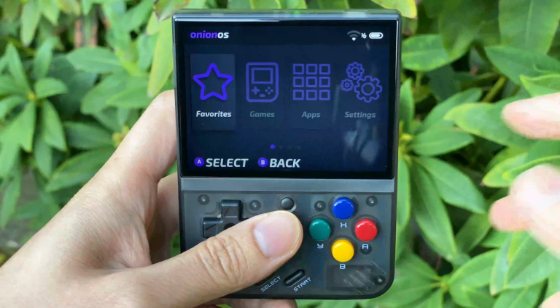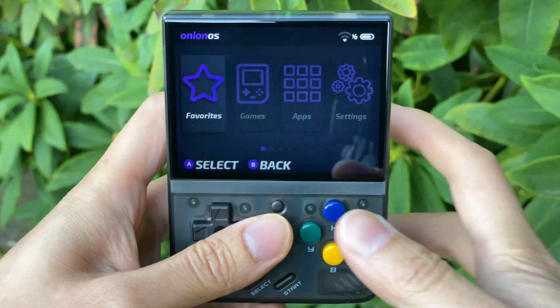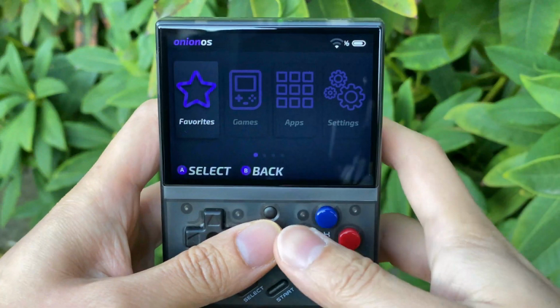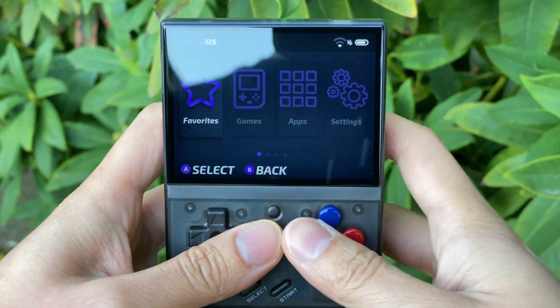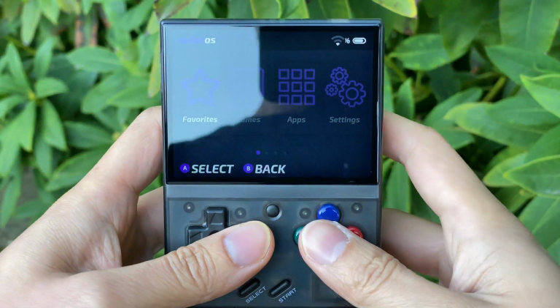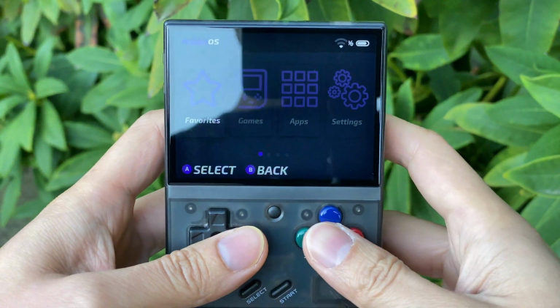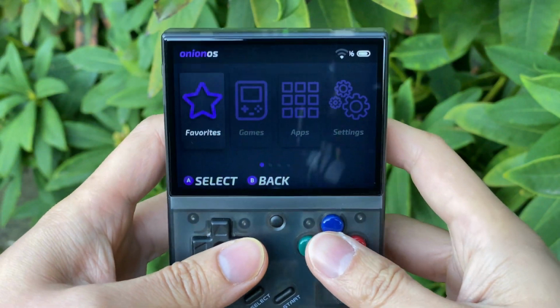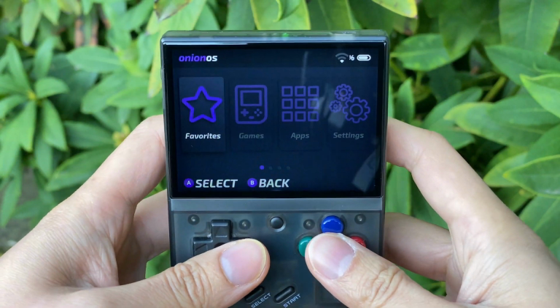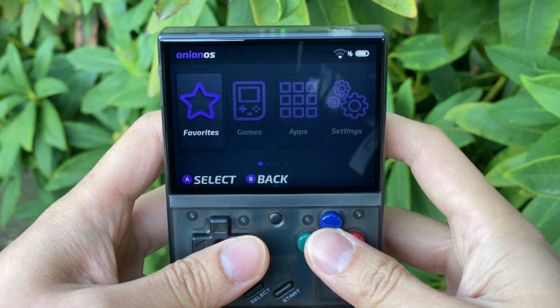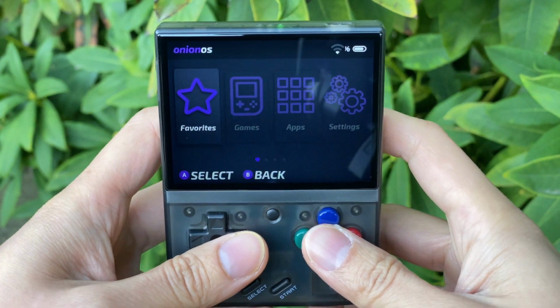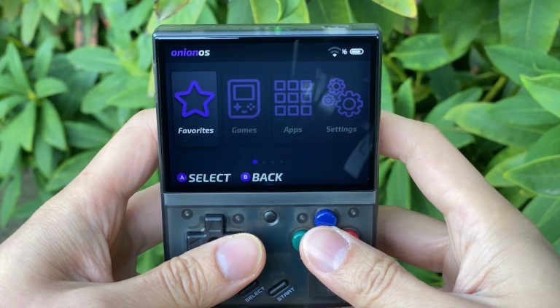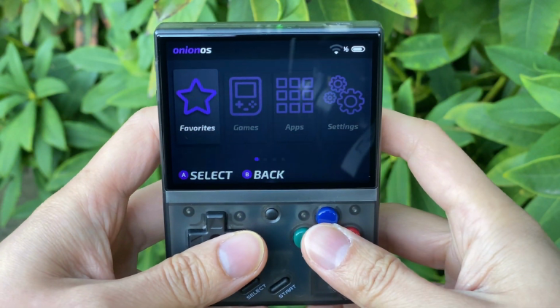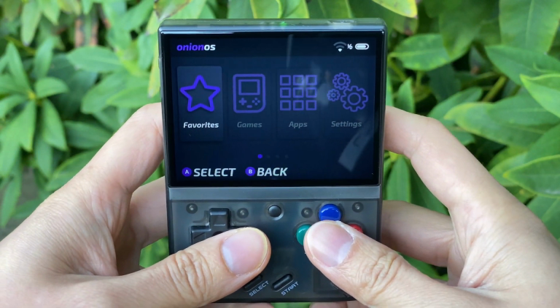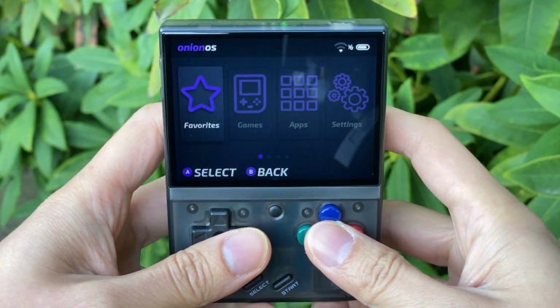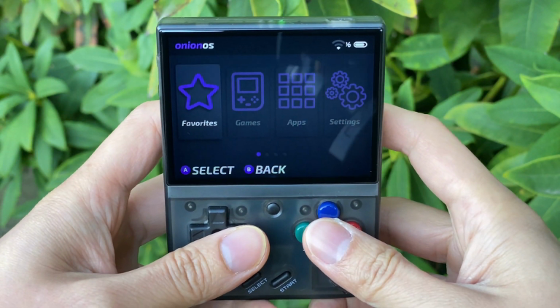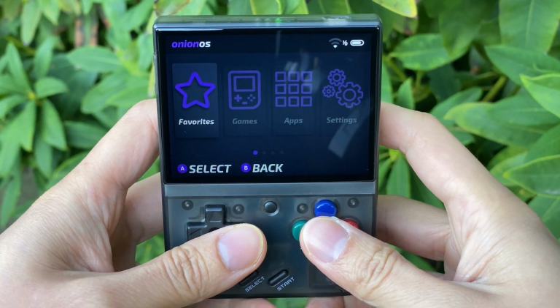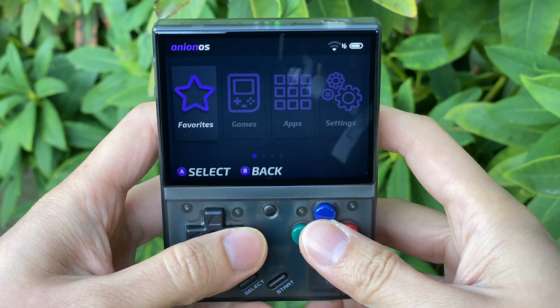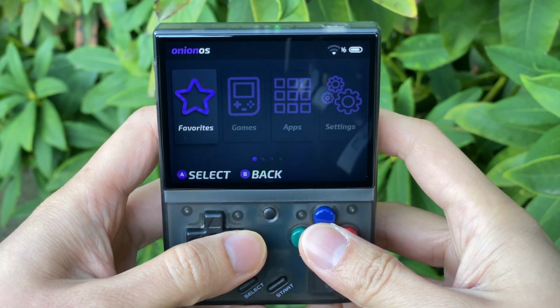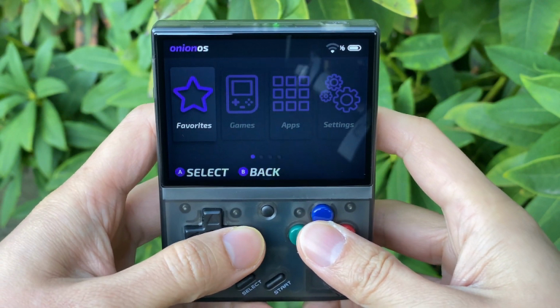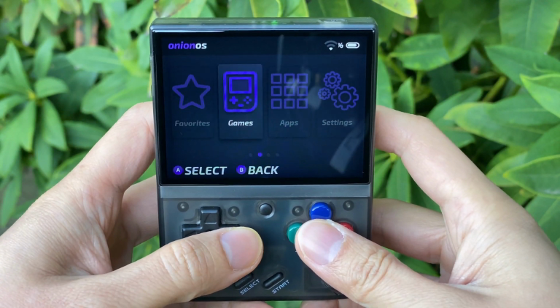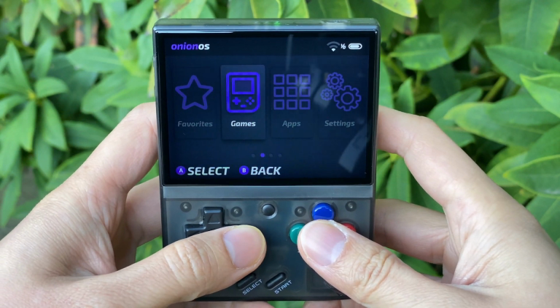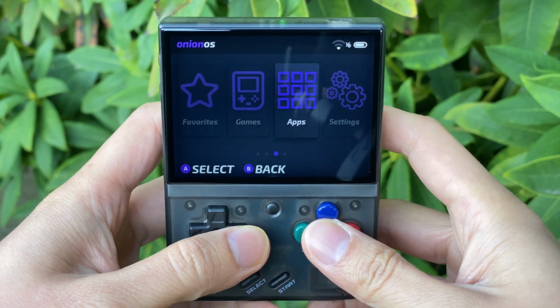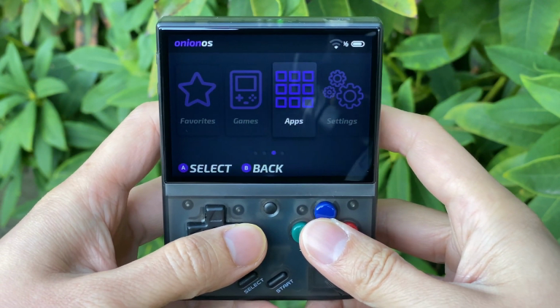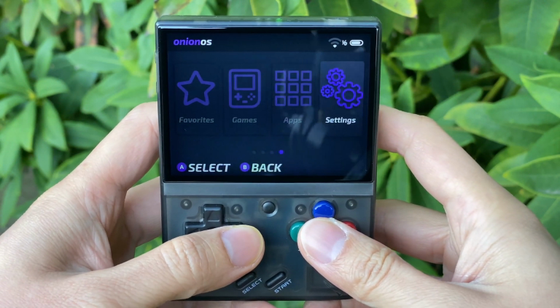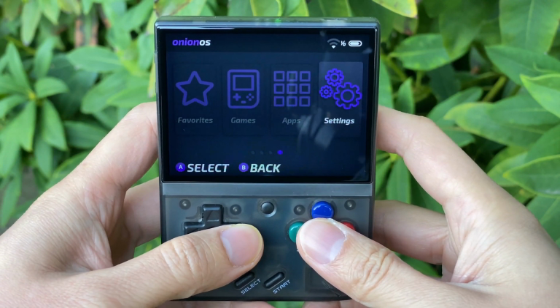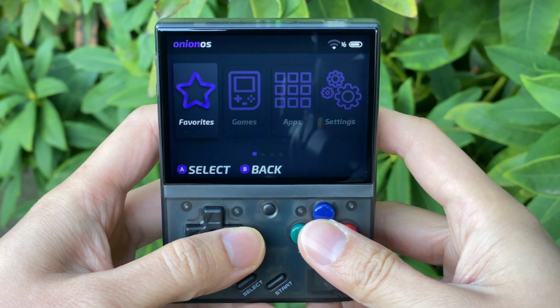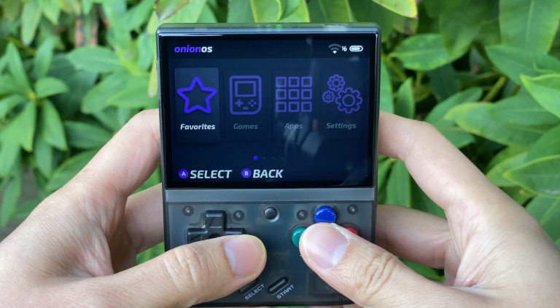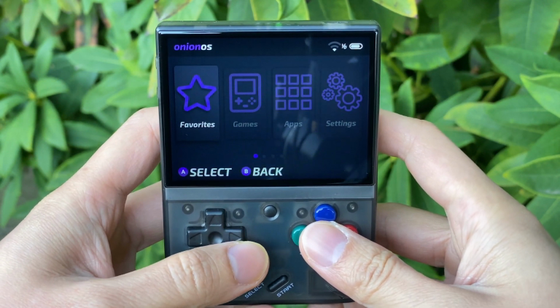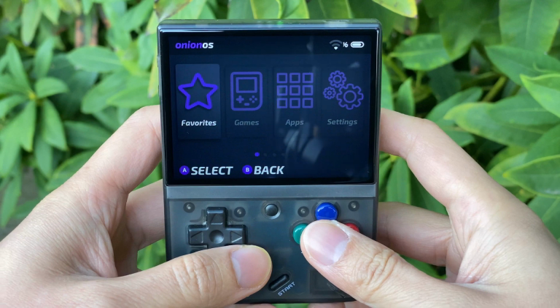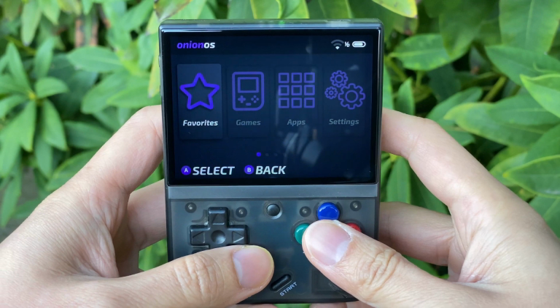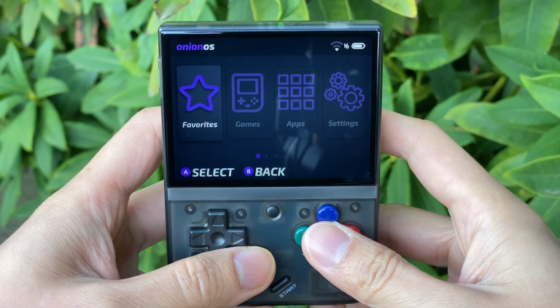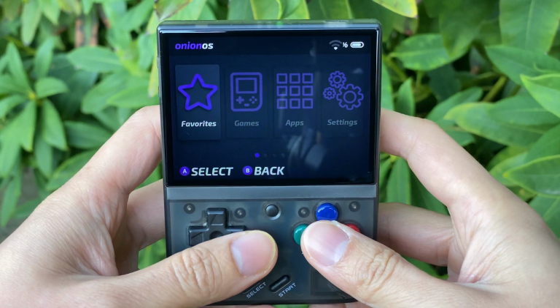Hey guys, what's up? So today I've got a video to help you update your Onion OS on your Miu Mini Plus.